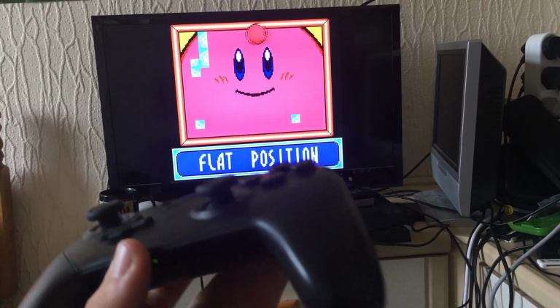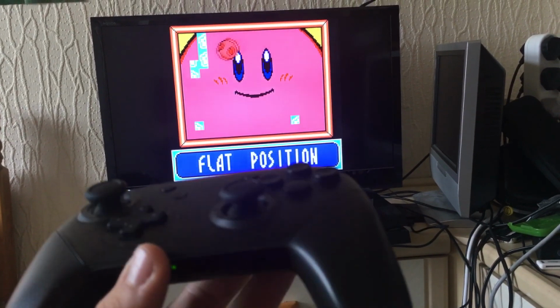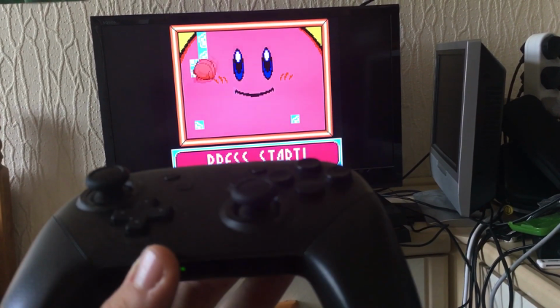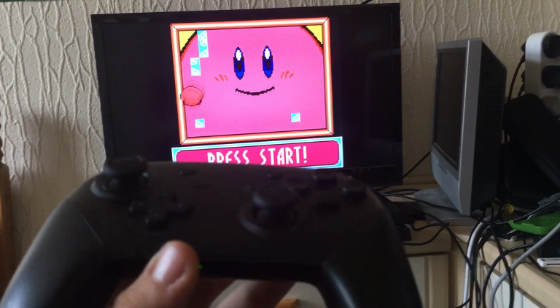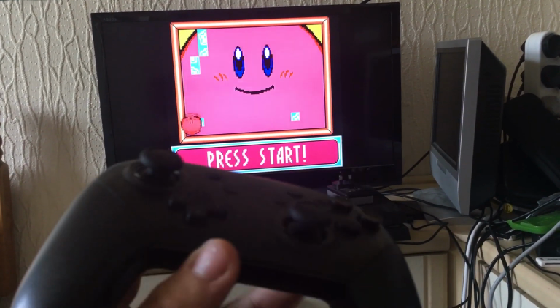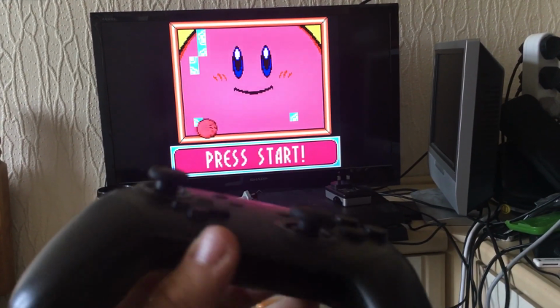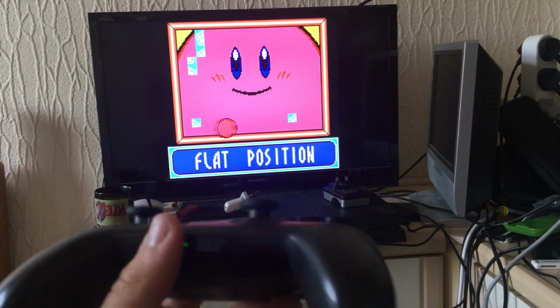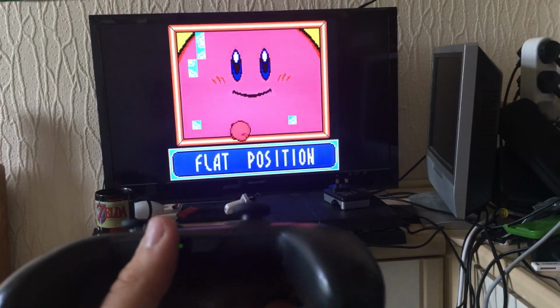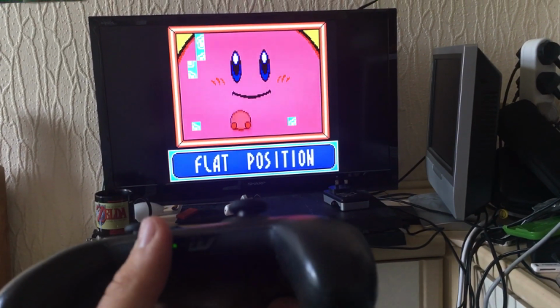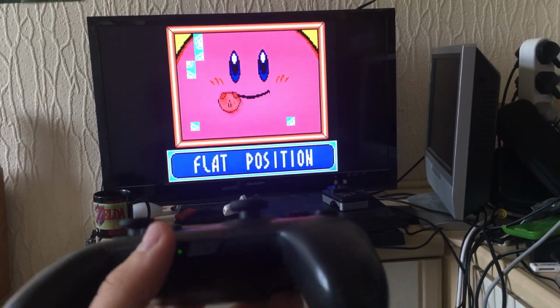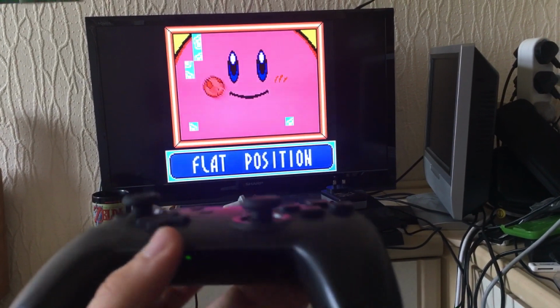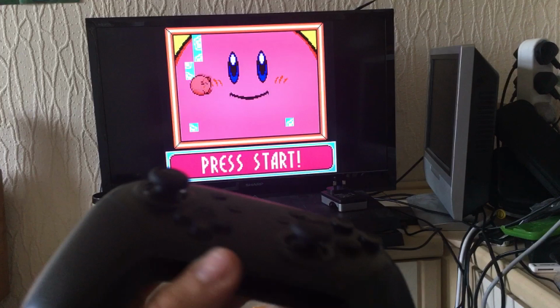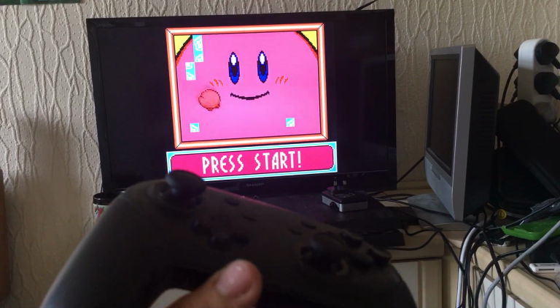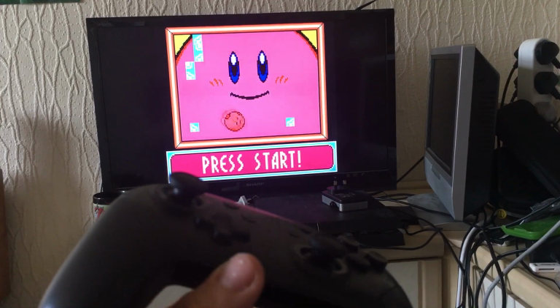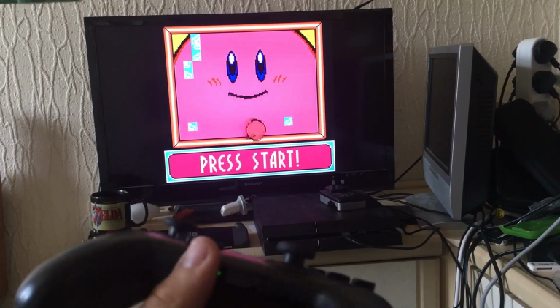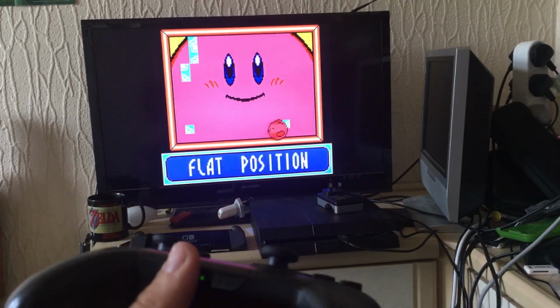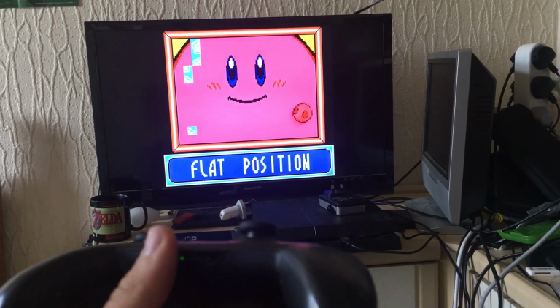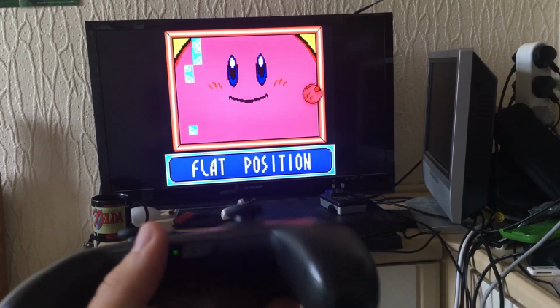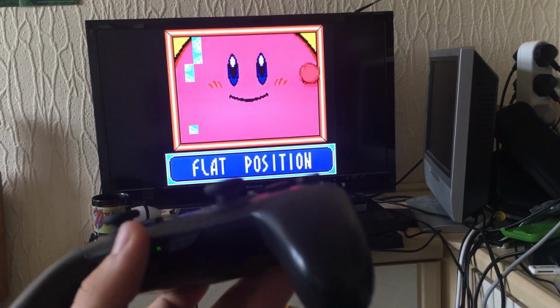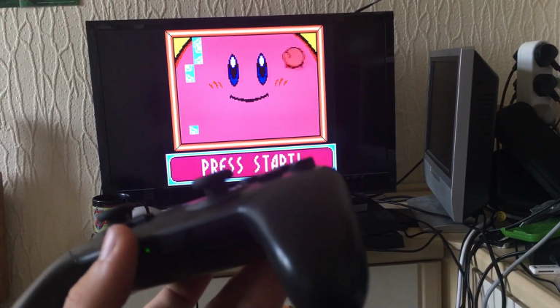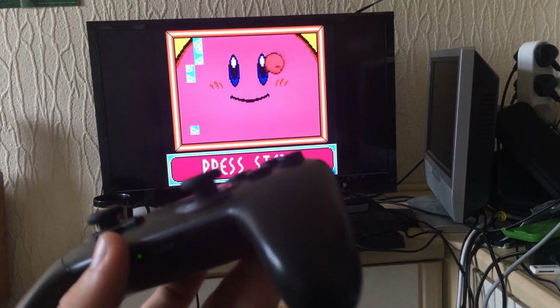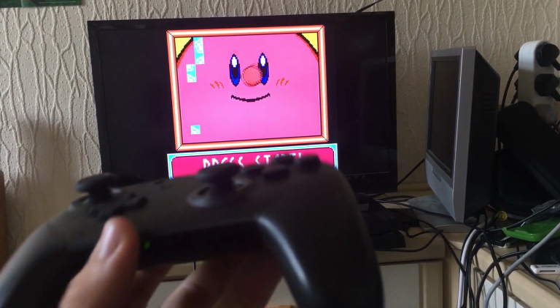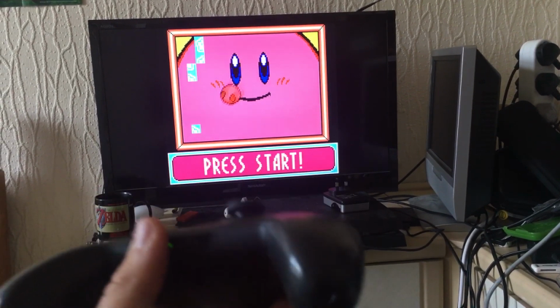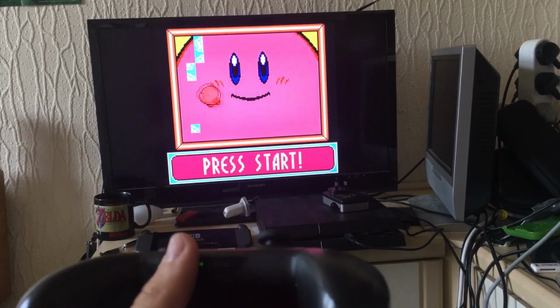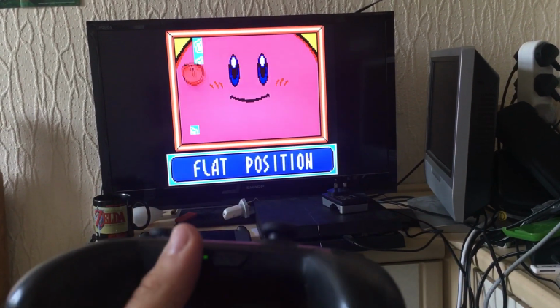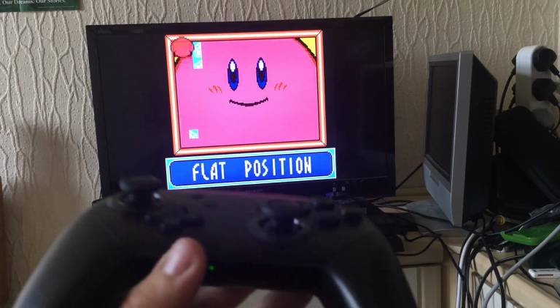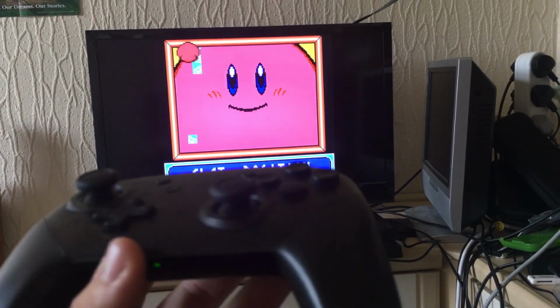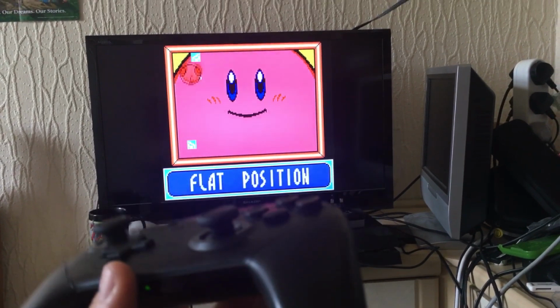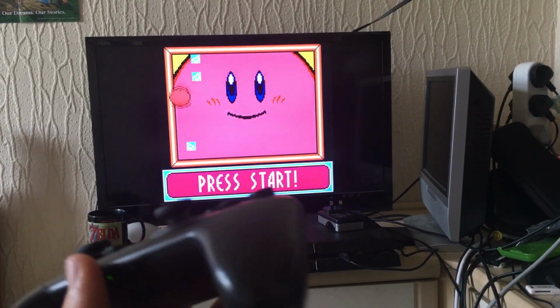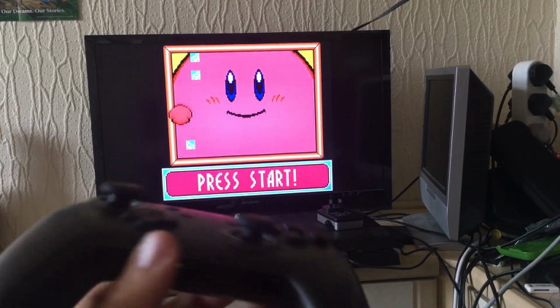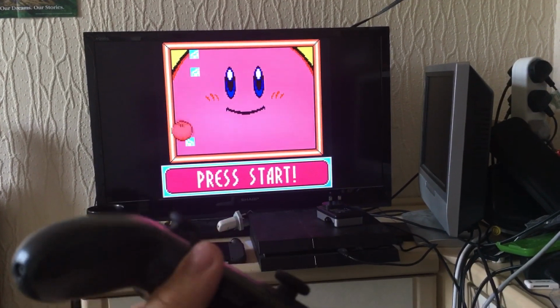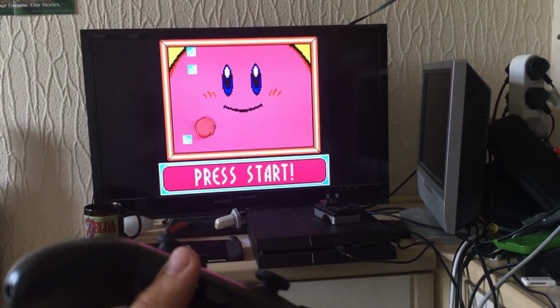But now you can actually play it on the TV with a Pro Controller or possibly Joy-Cons, and you can tilt Kirby, so it's much easier. It also looks really good.